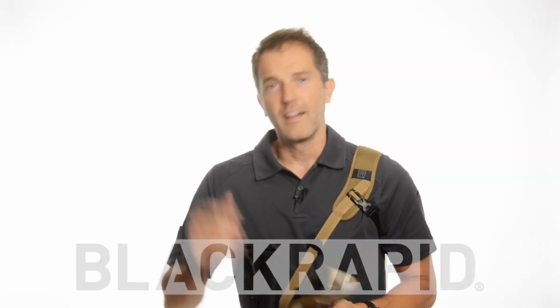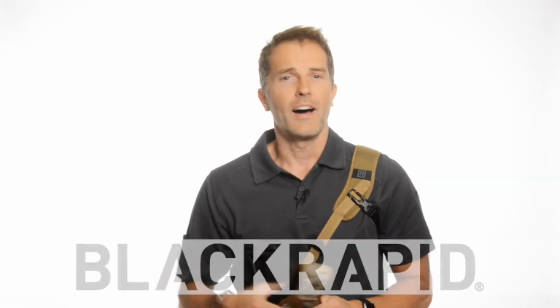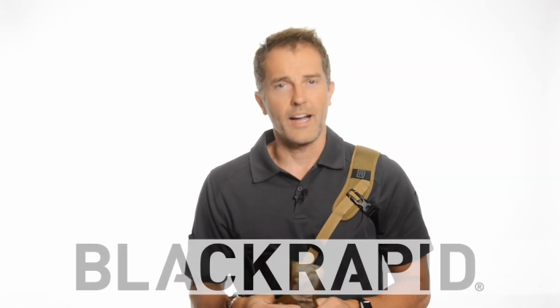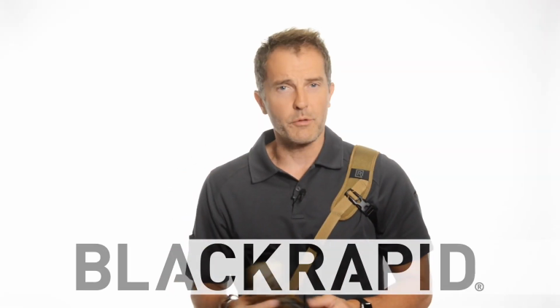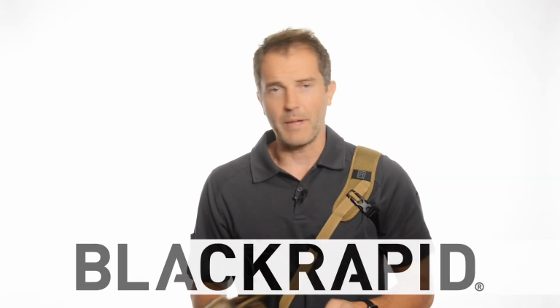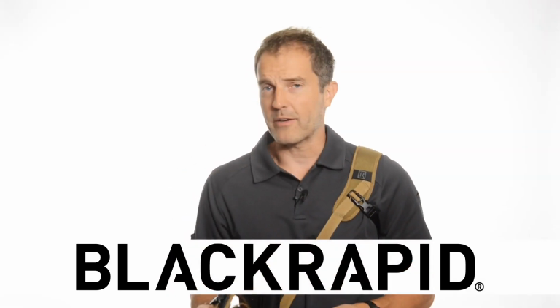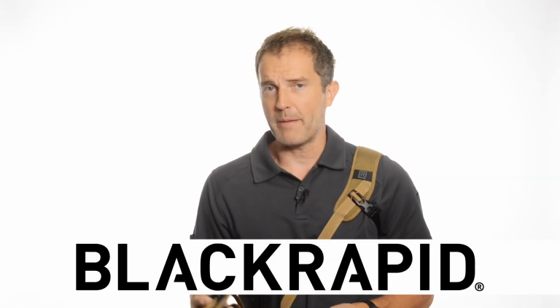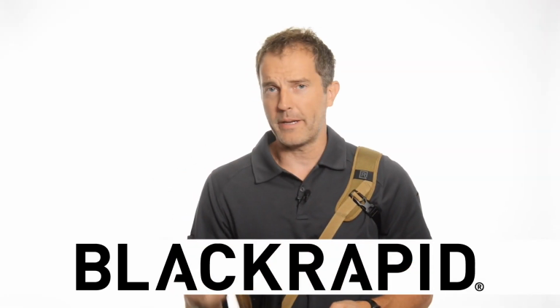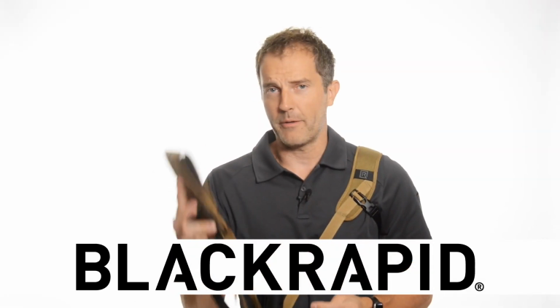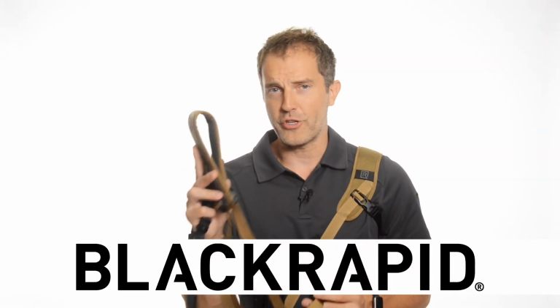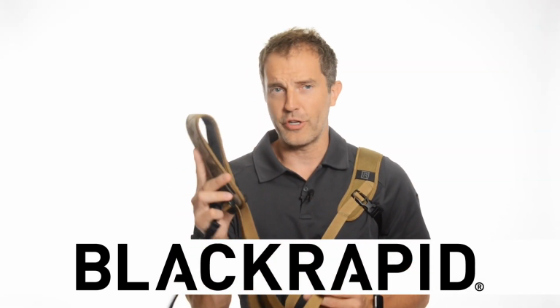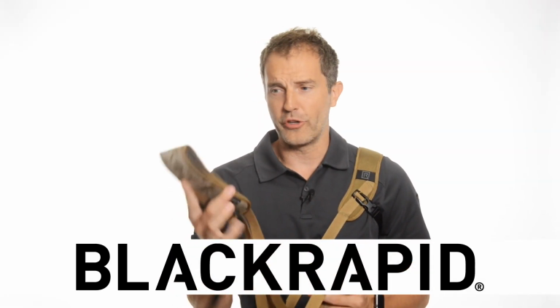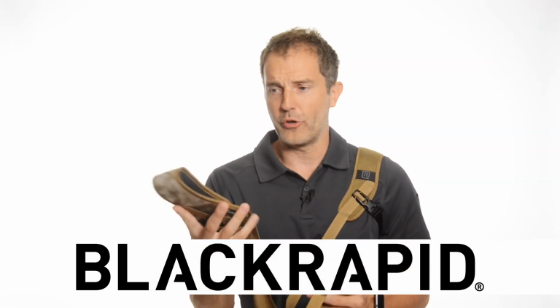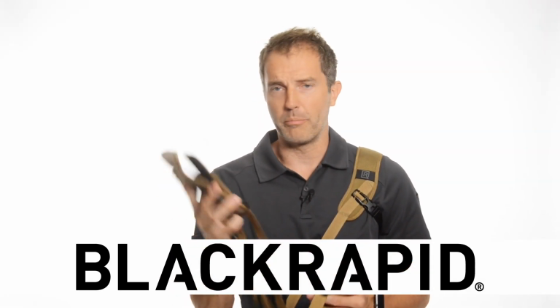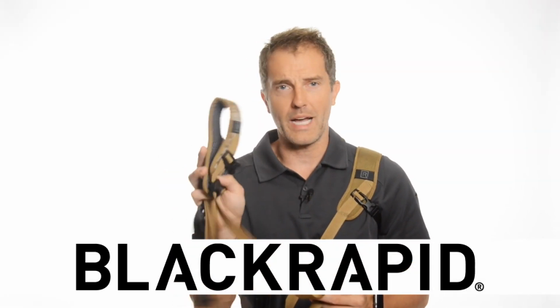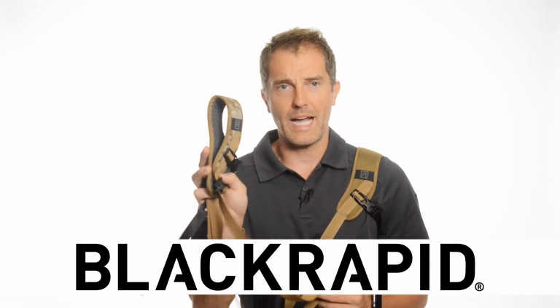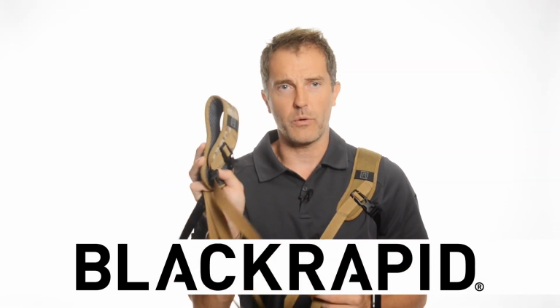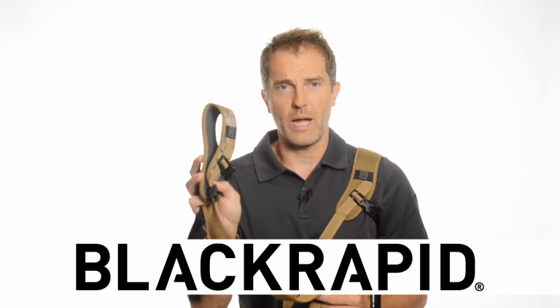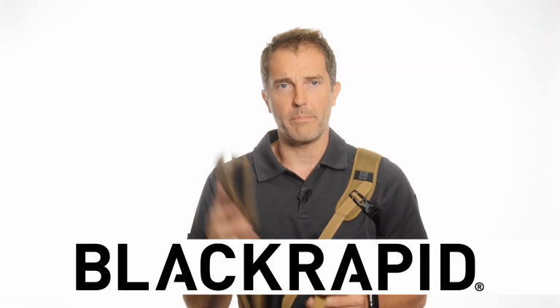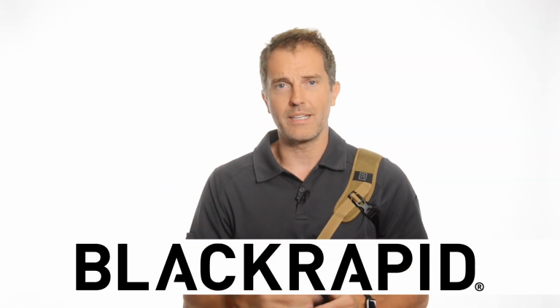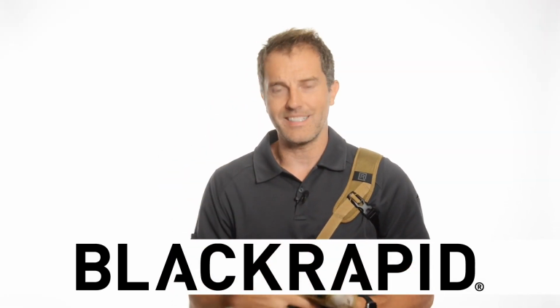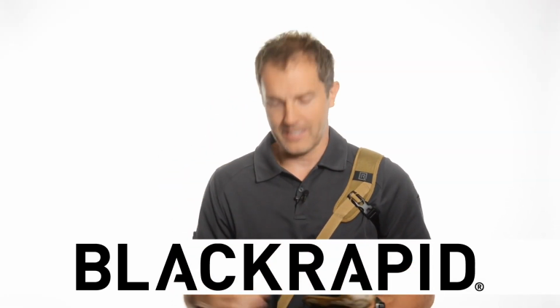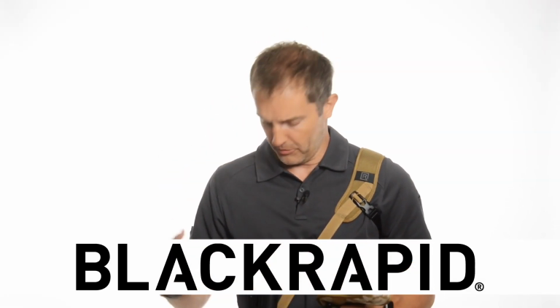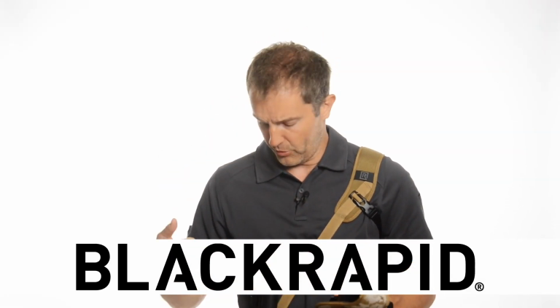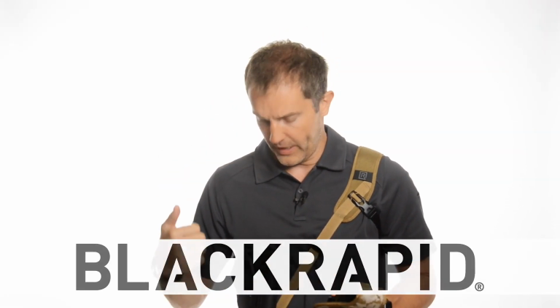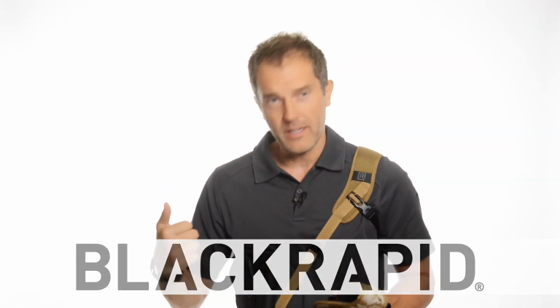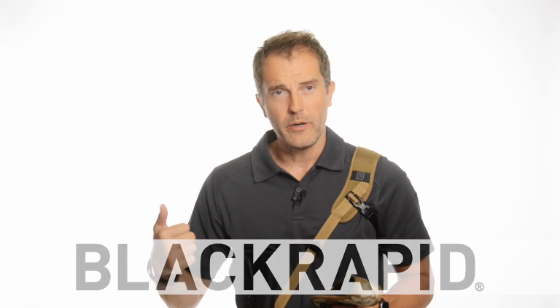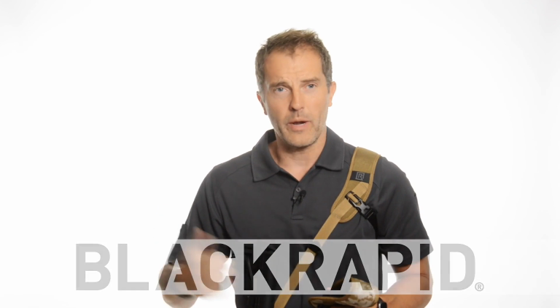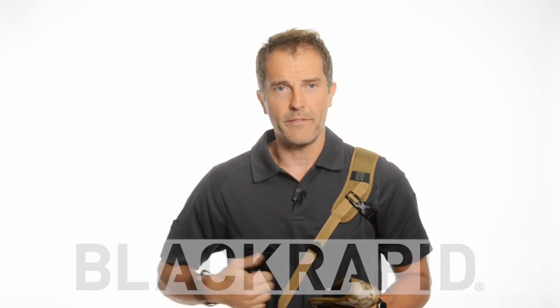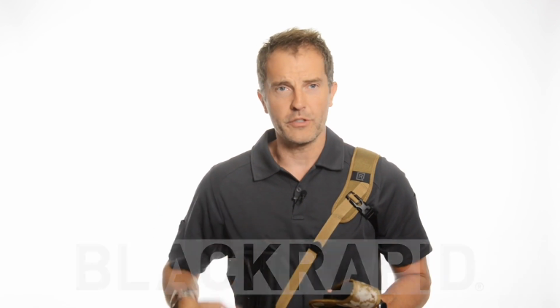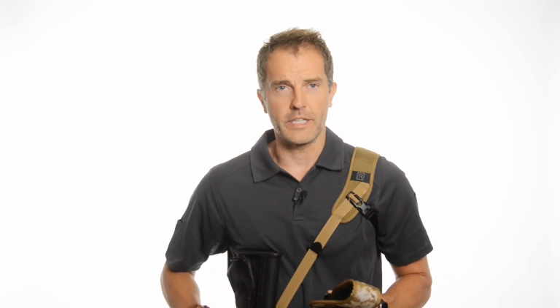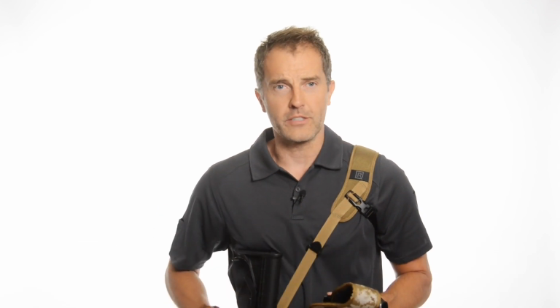Hi, I'm with BlackRapid. I want to show you the new BlackRapid single point rifle sling.